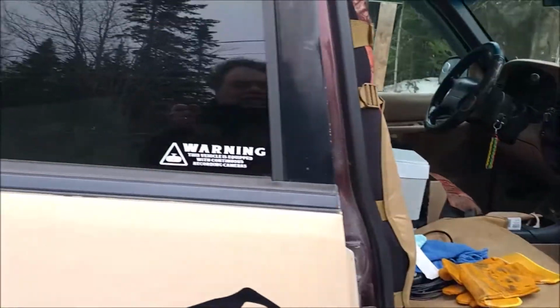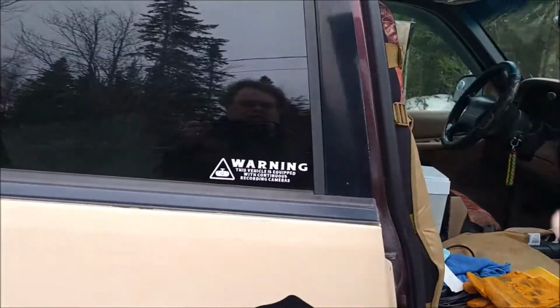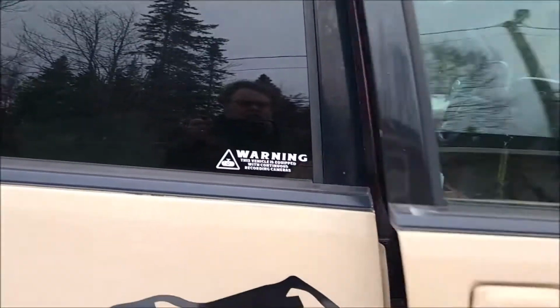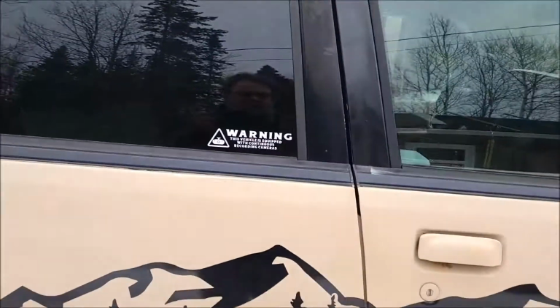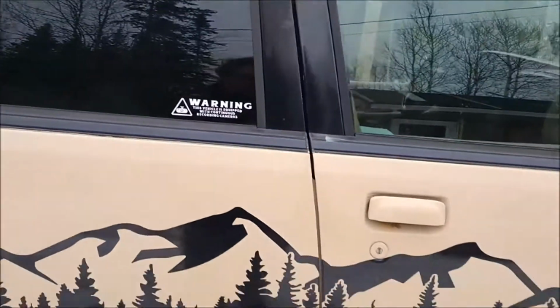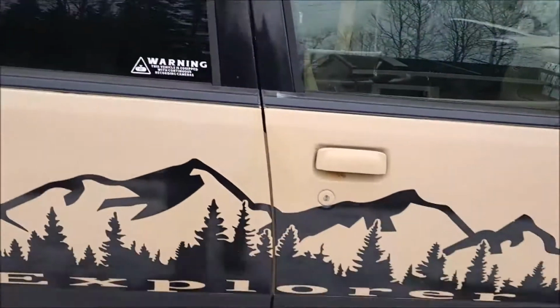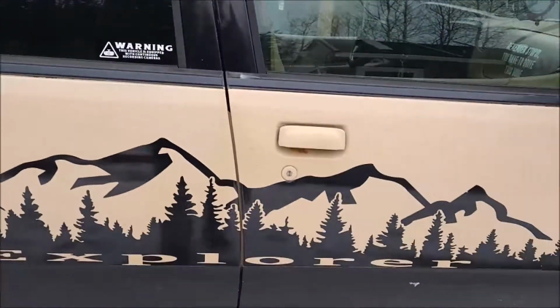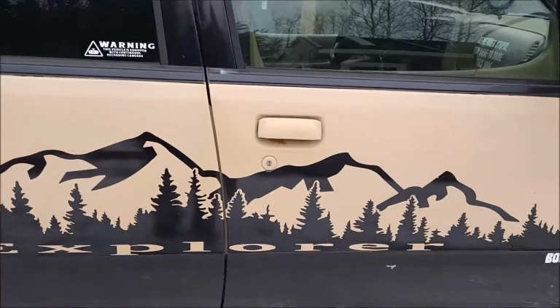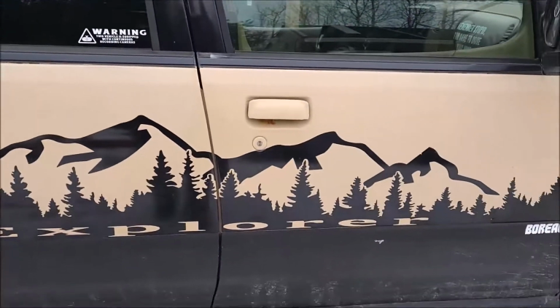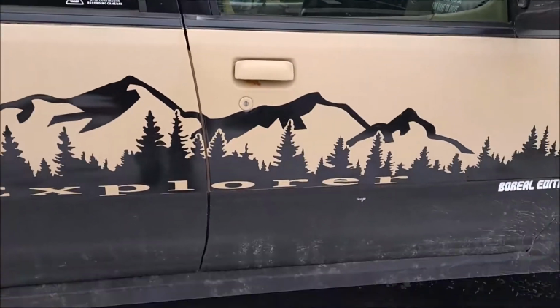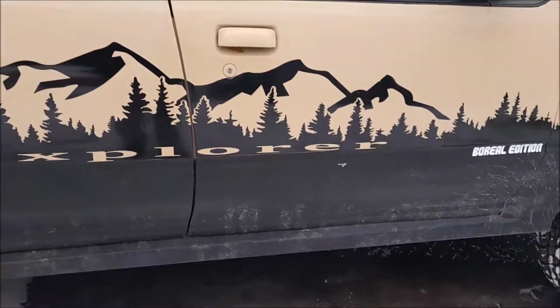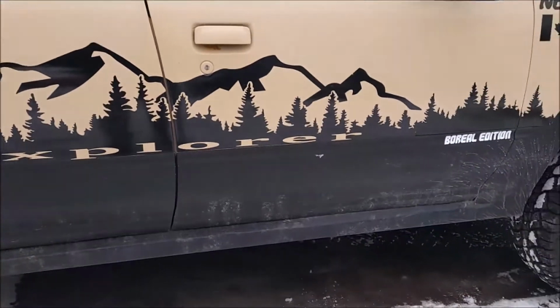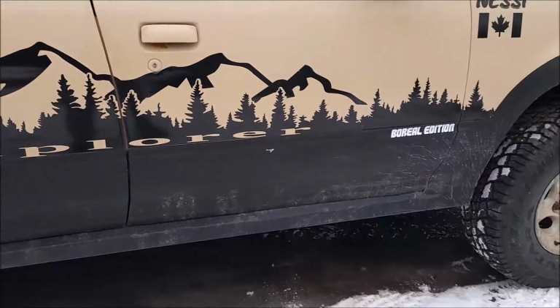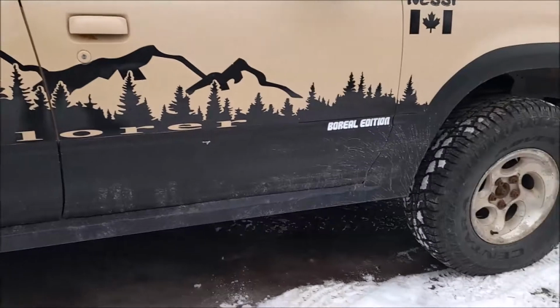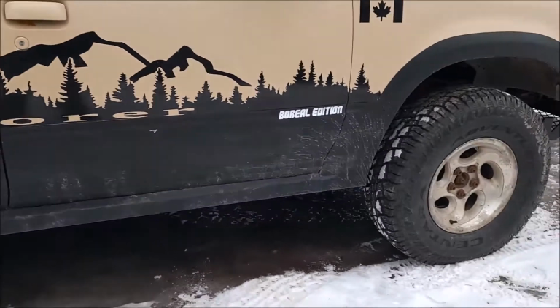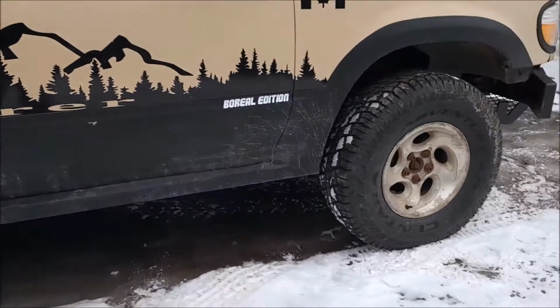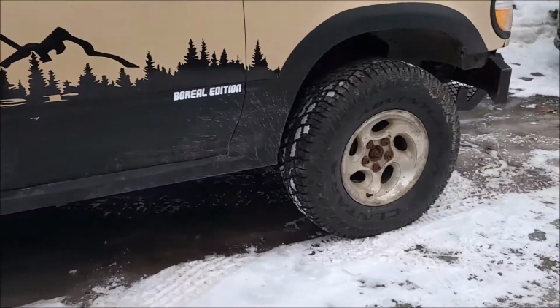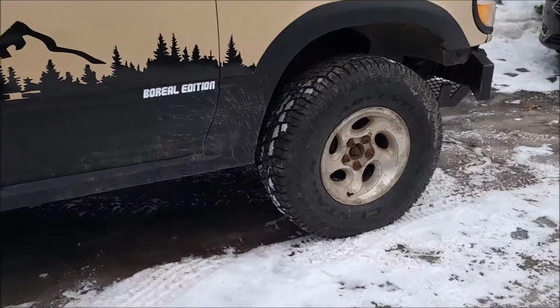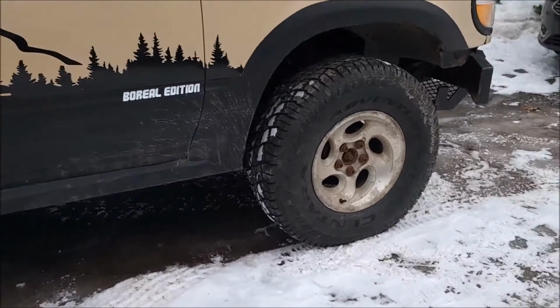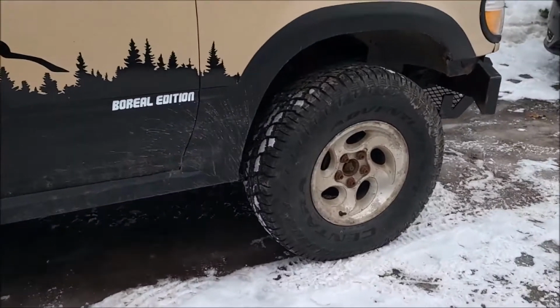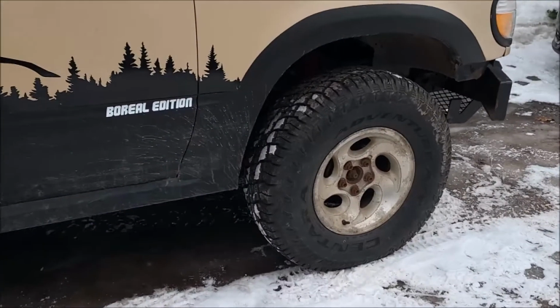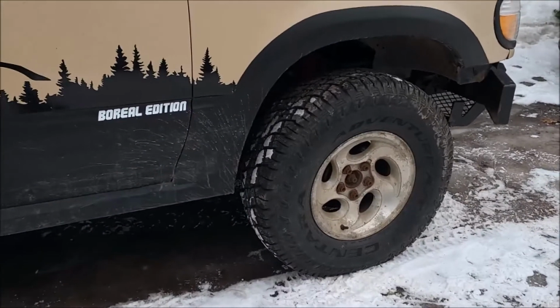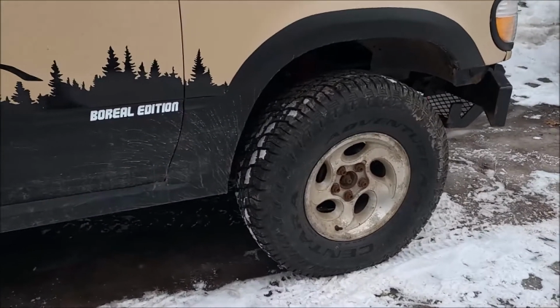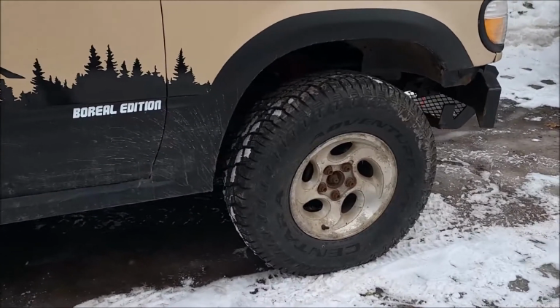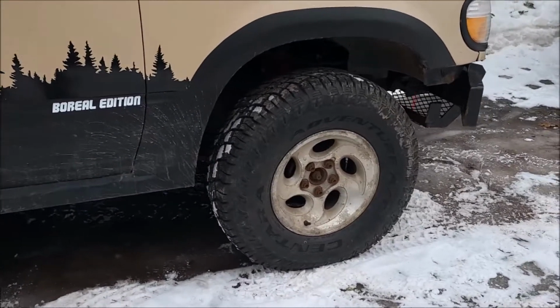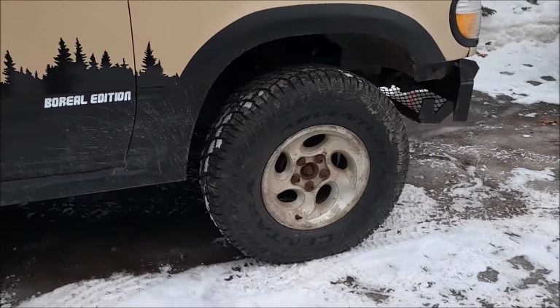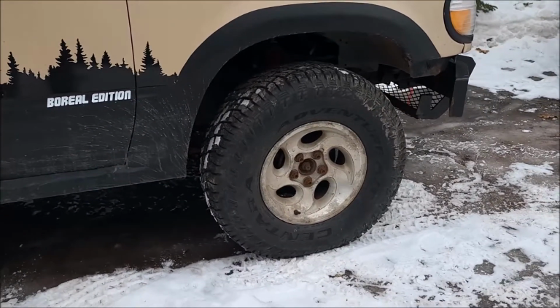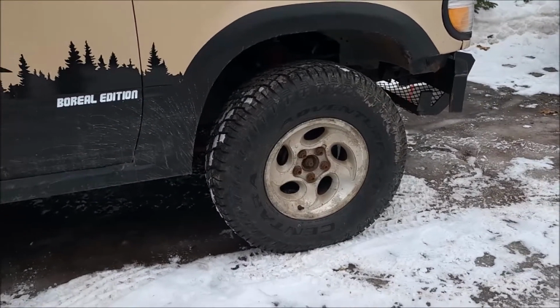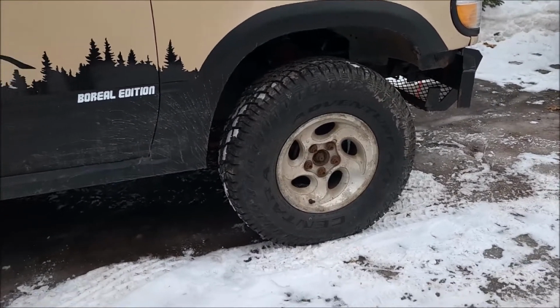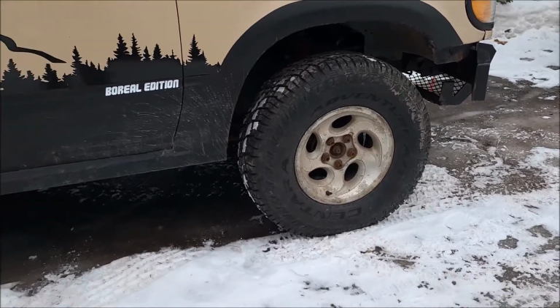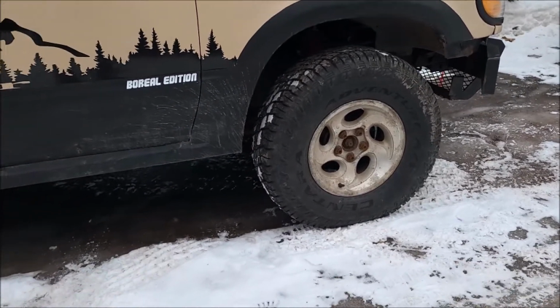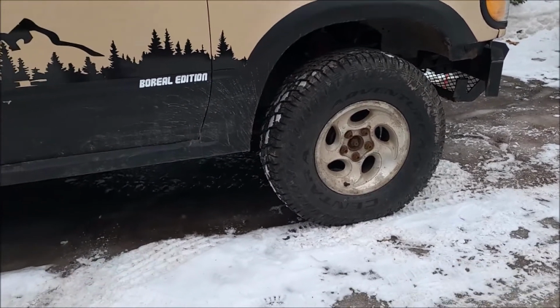Let's go over the outside and mechanical stuff first. Last week, a set of 31-inch tires went on.